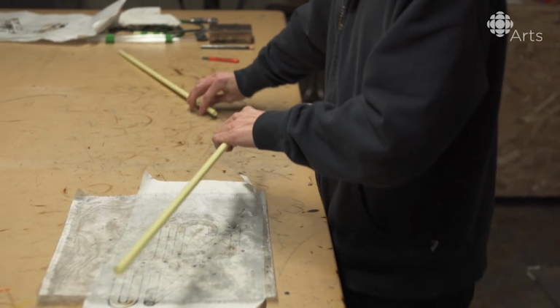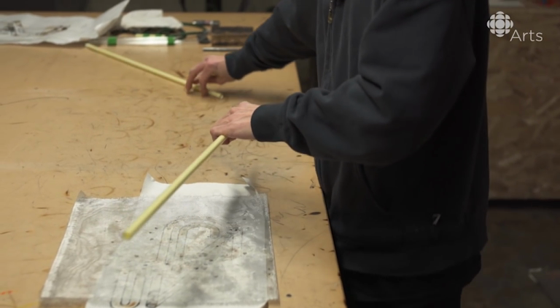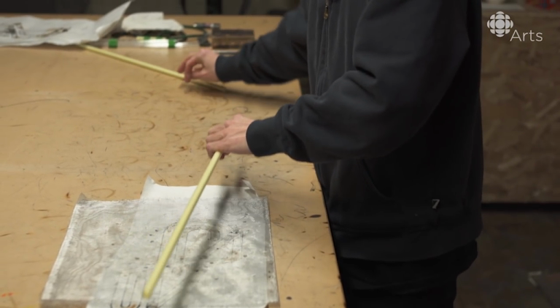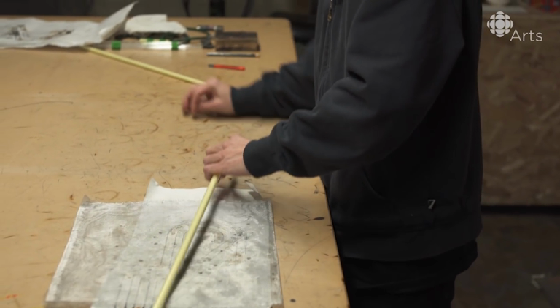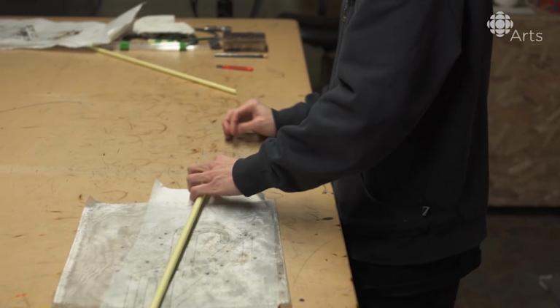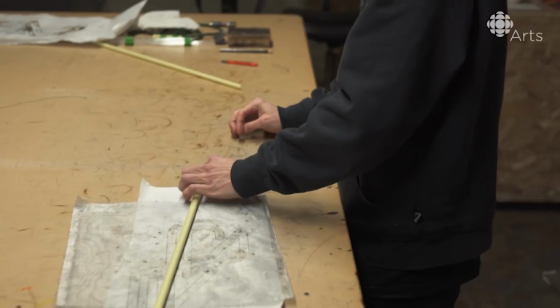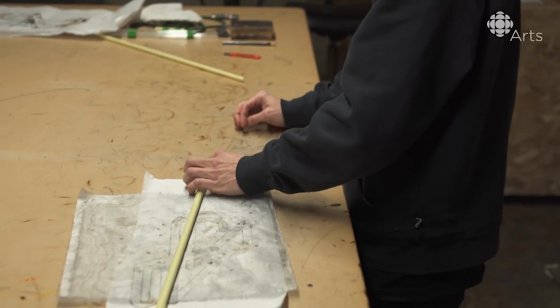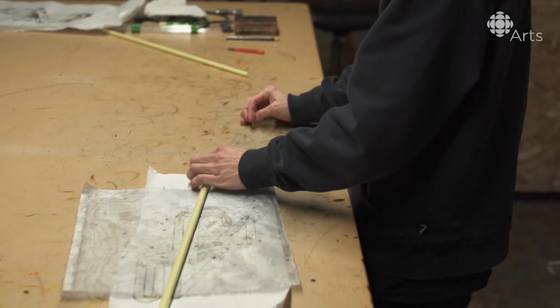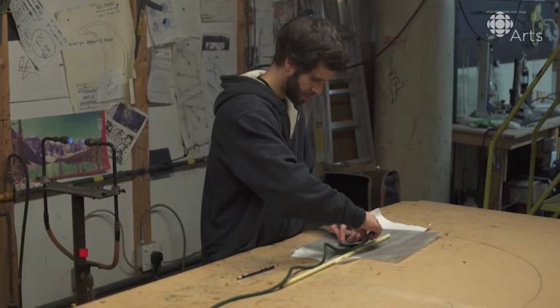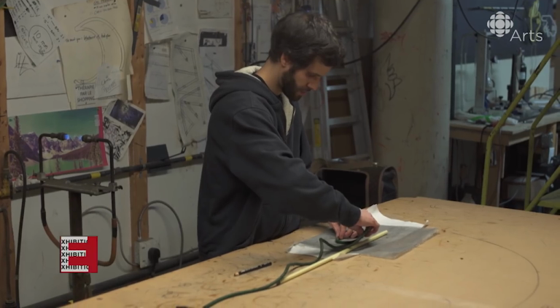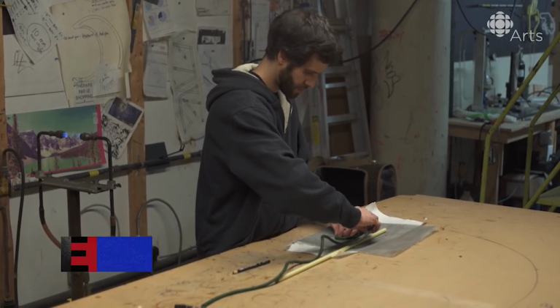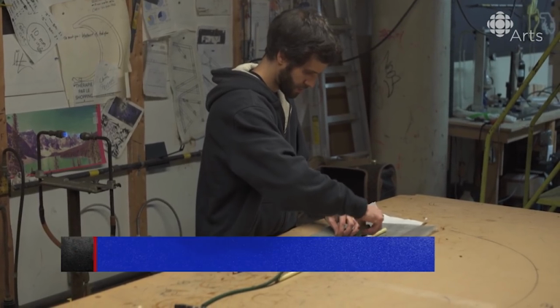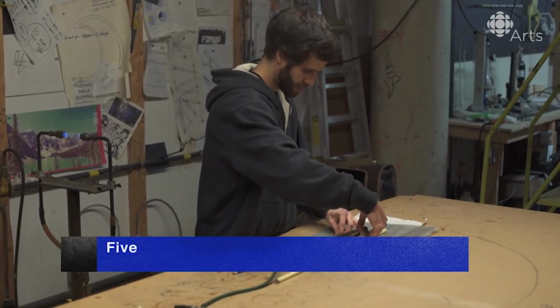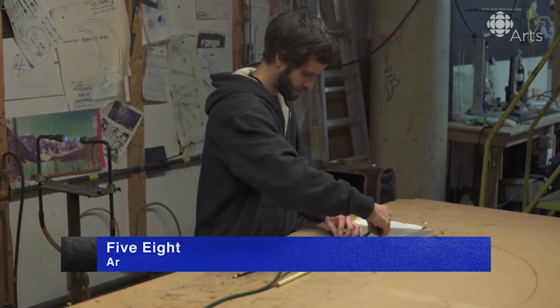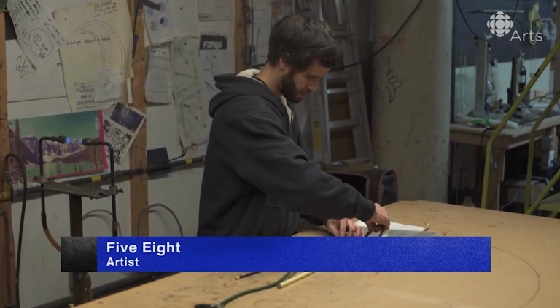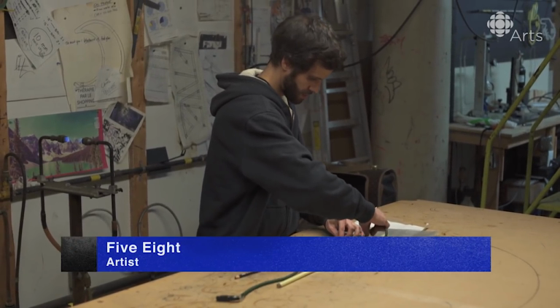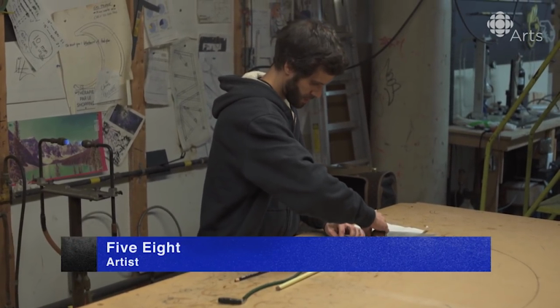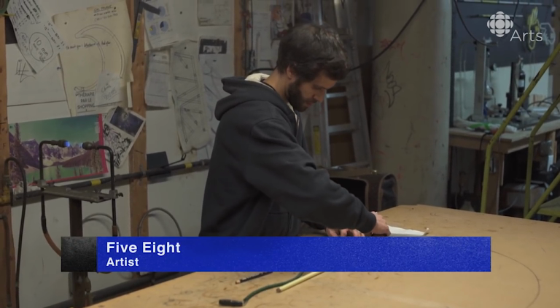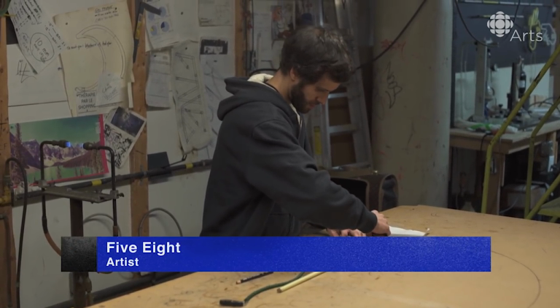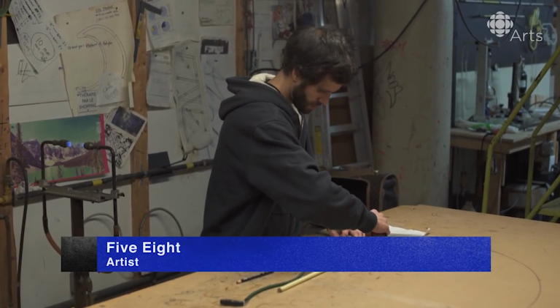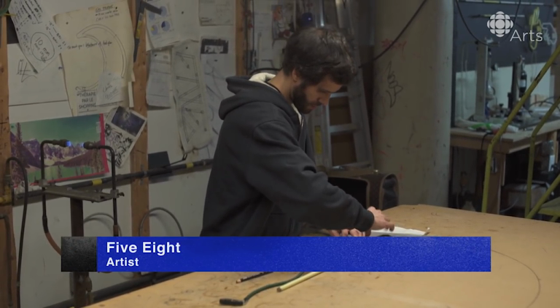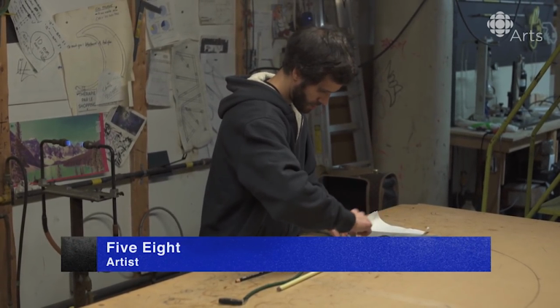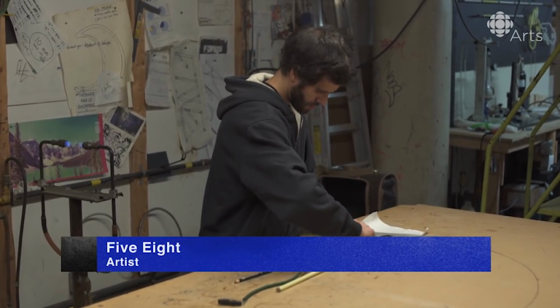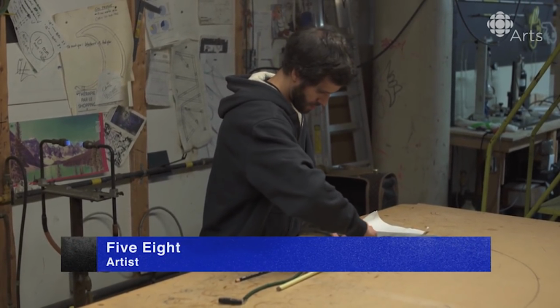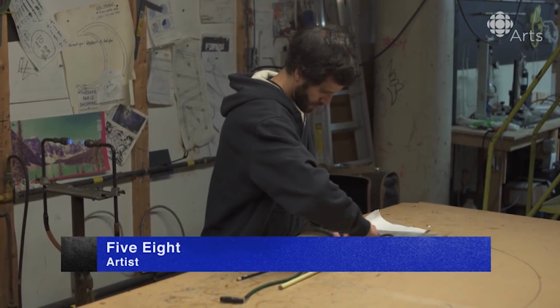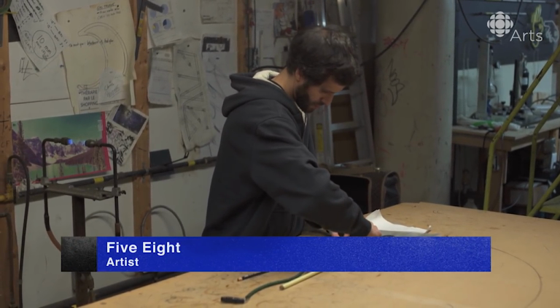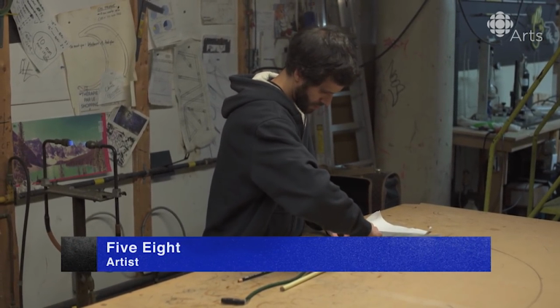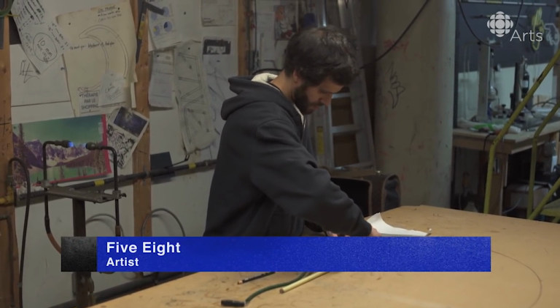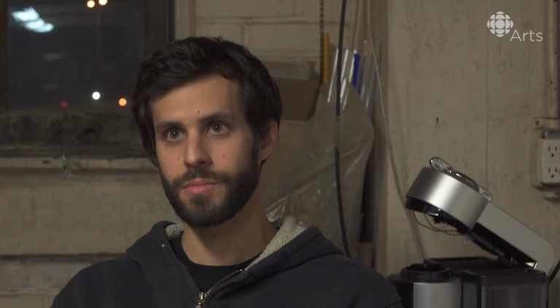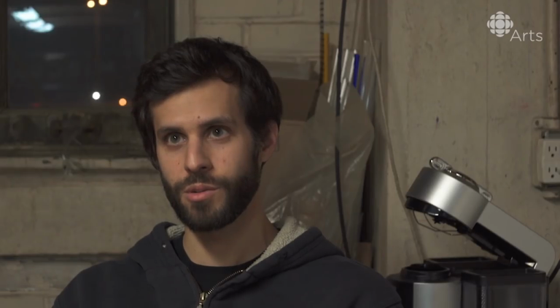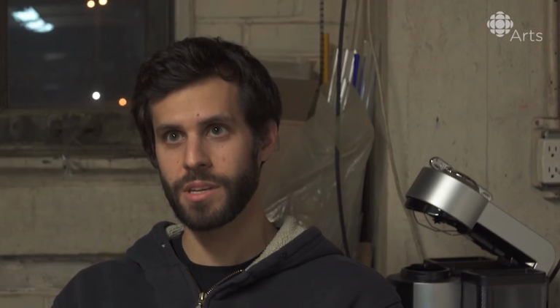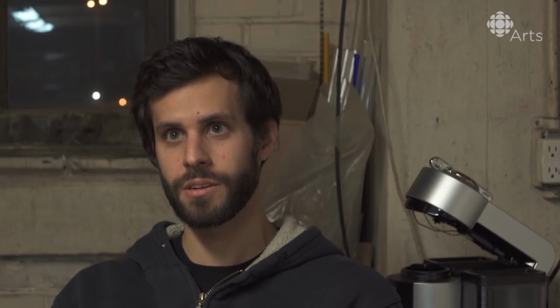My name's Five Eight. I'm a Montreal-based artist, painter, neon bender, mural painter.